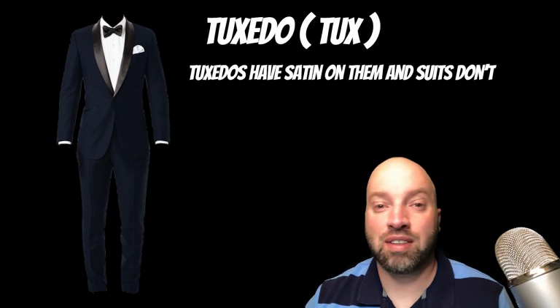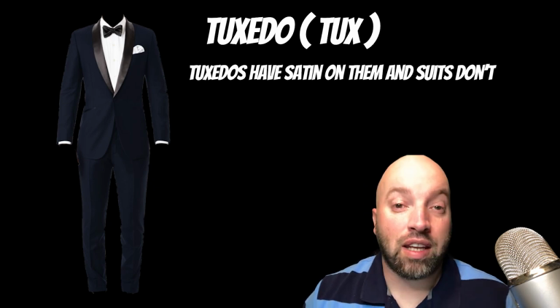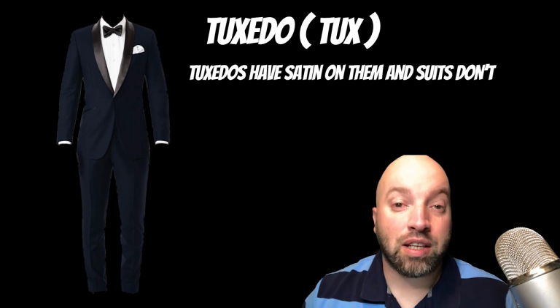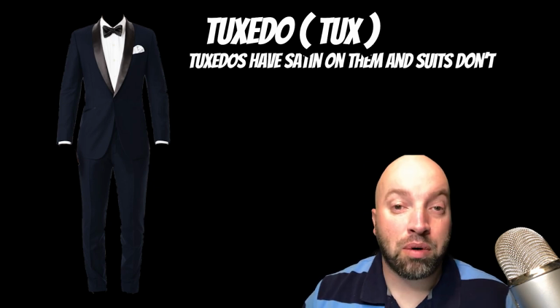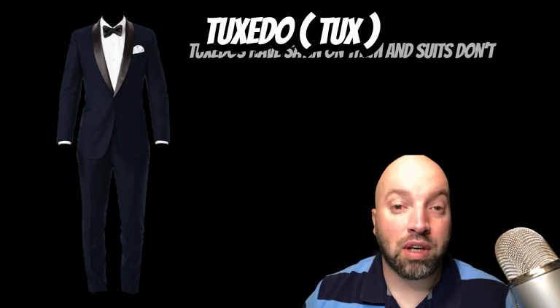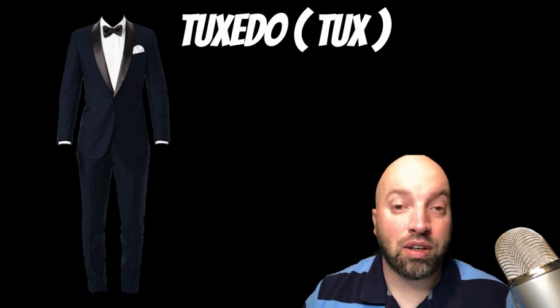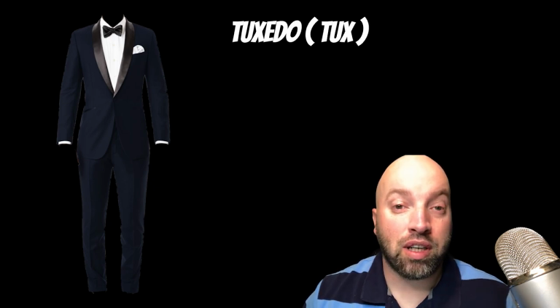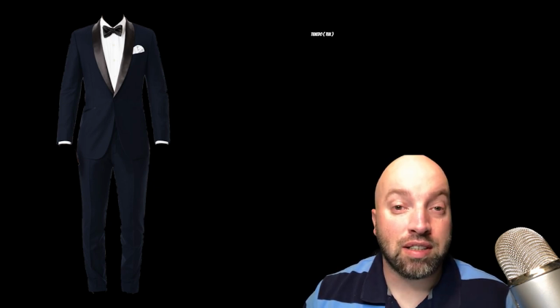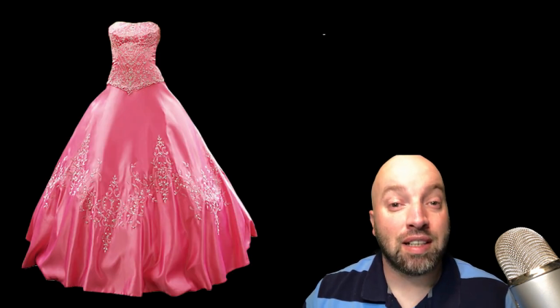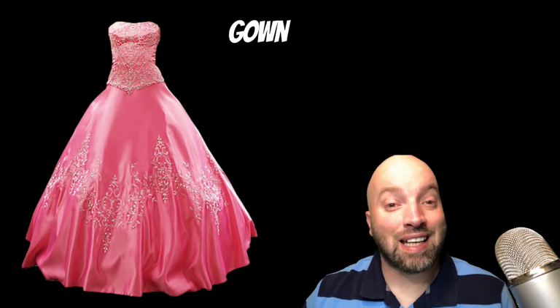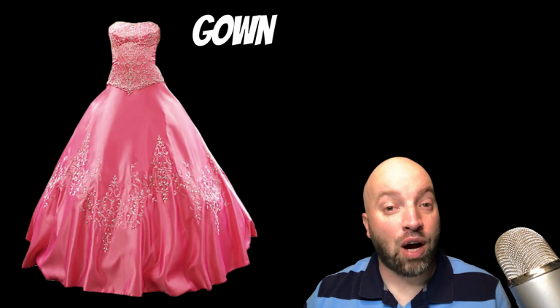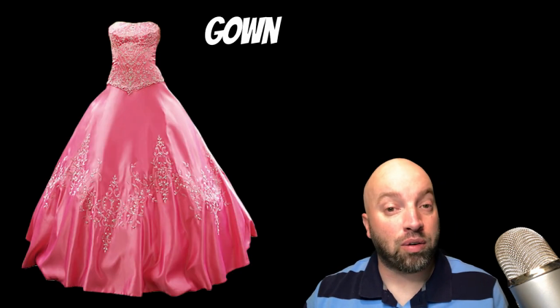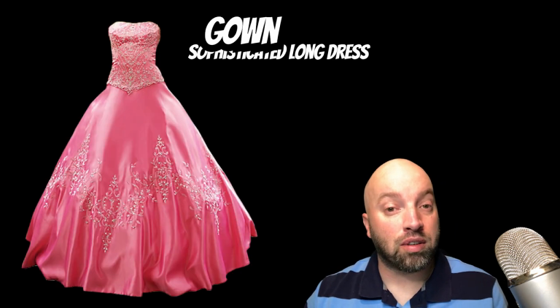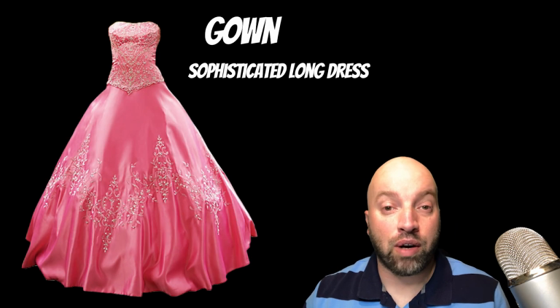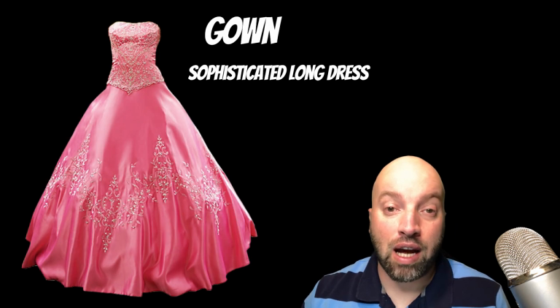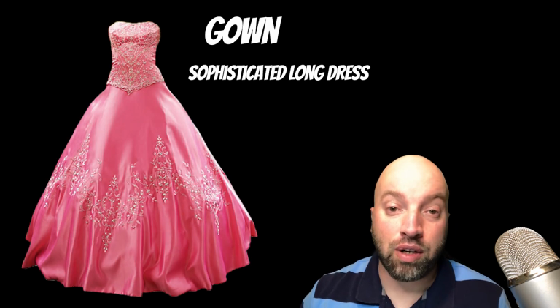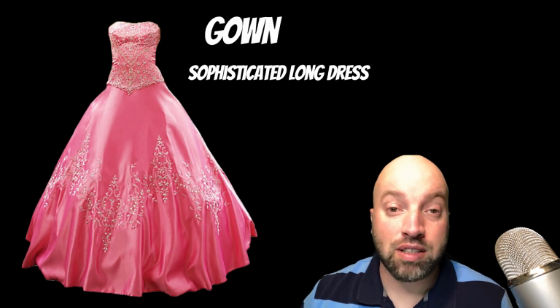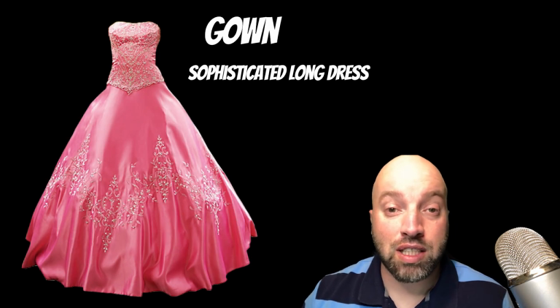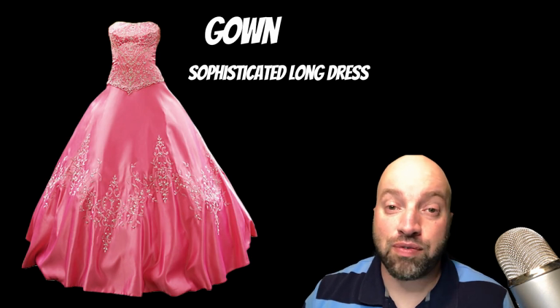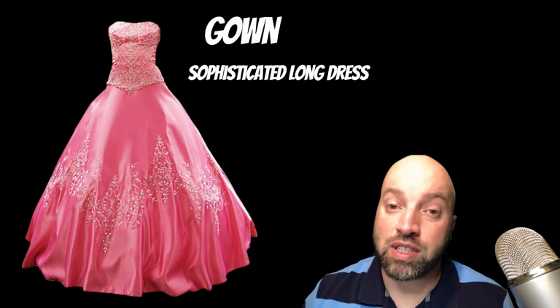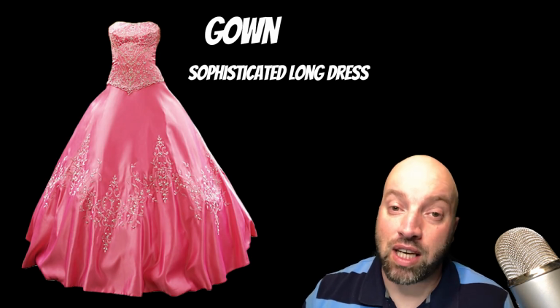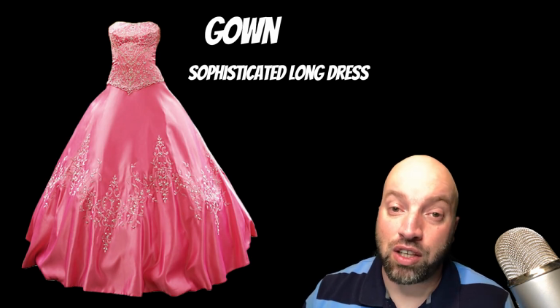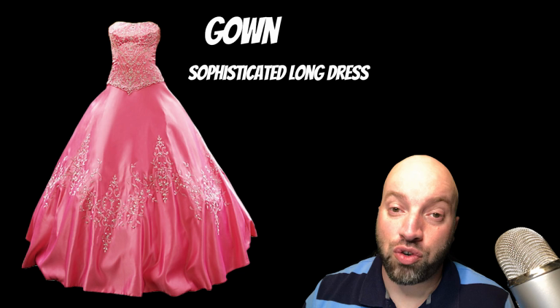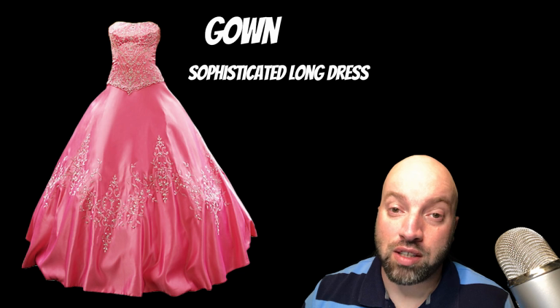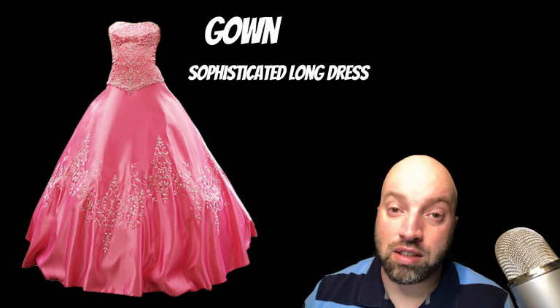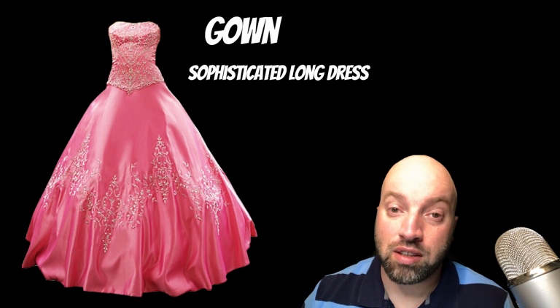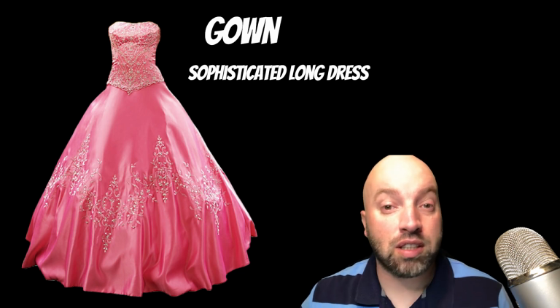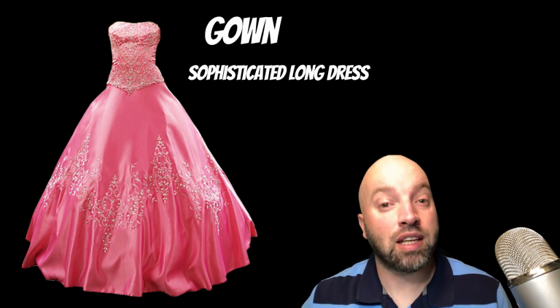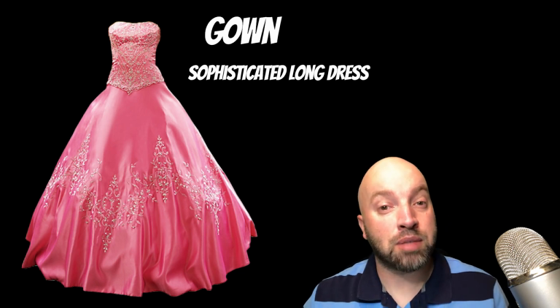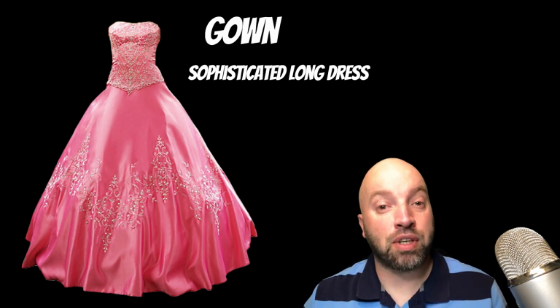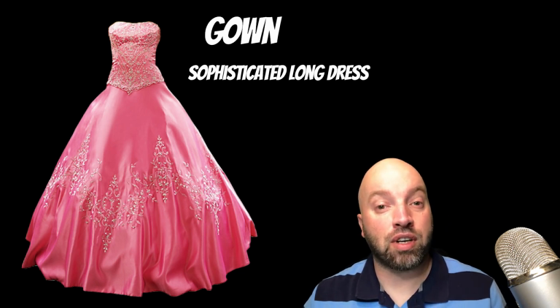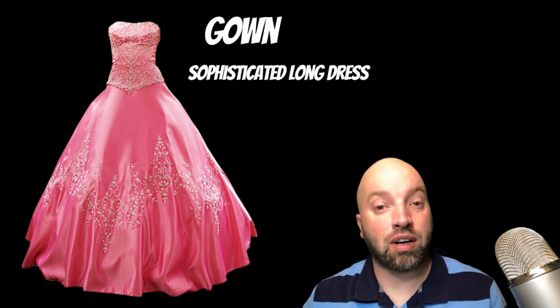The next word we're going to learn is gown. A gown is a sophisticated dress, just like in this picture here.